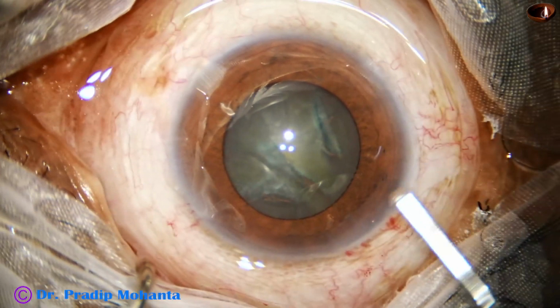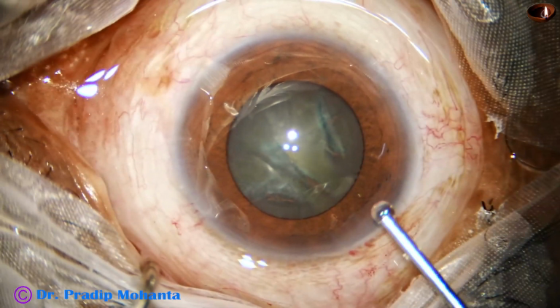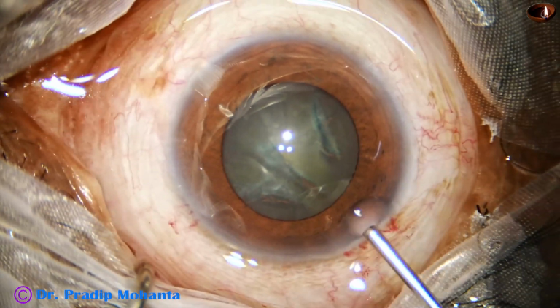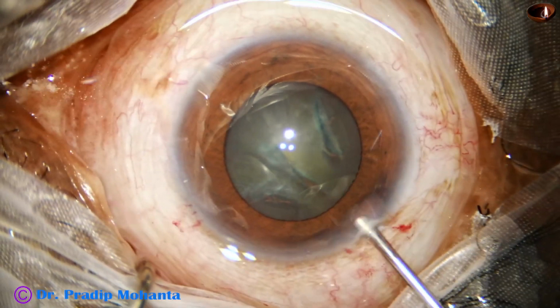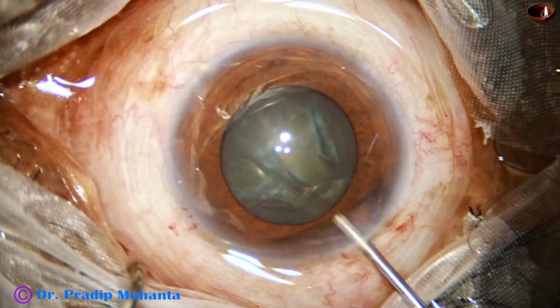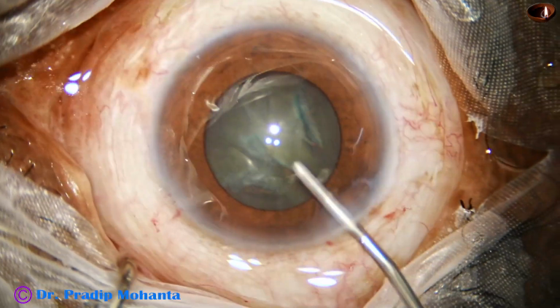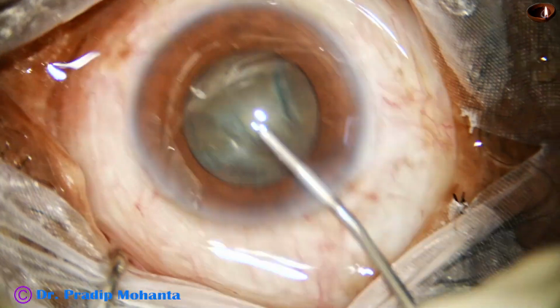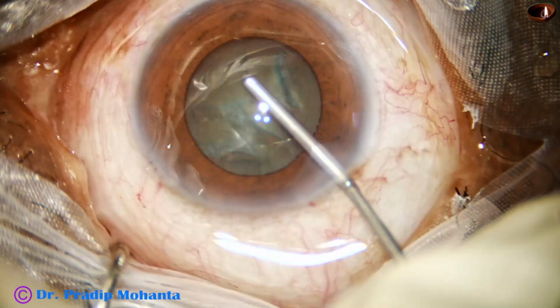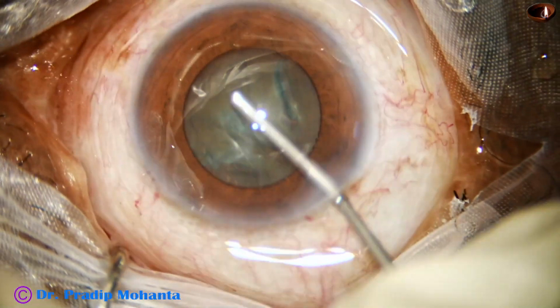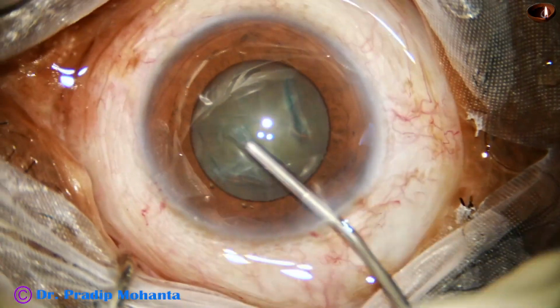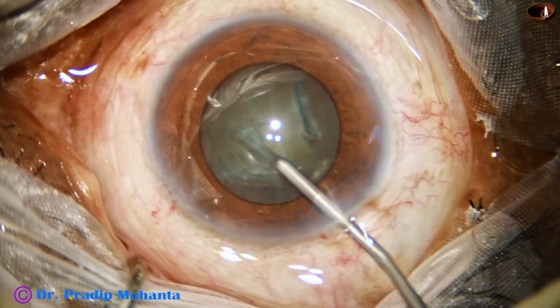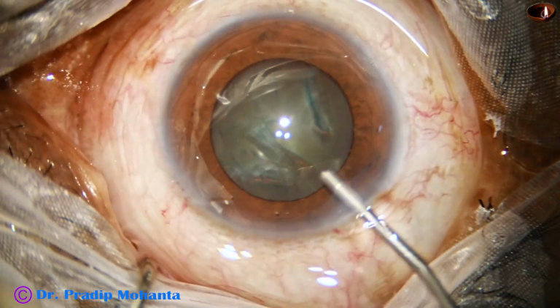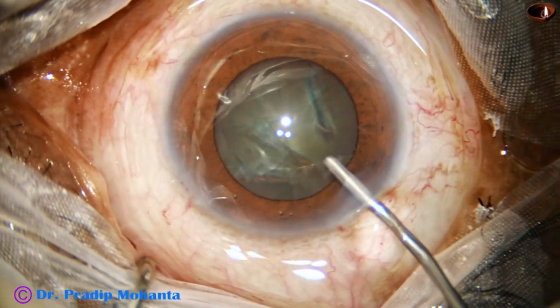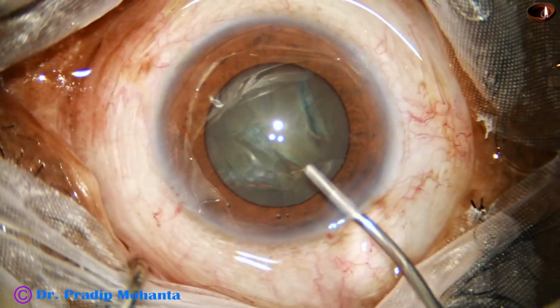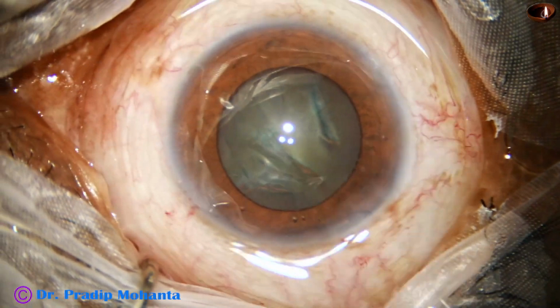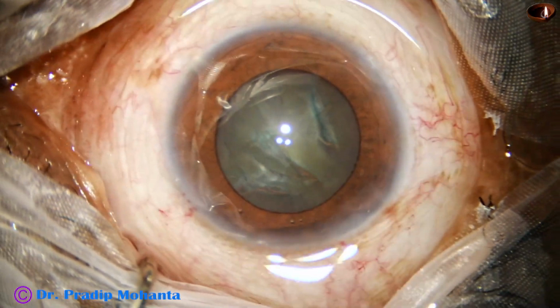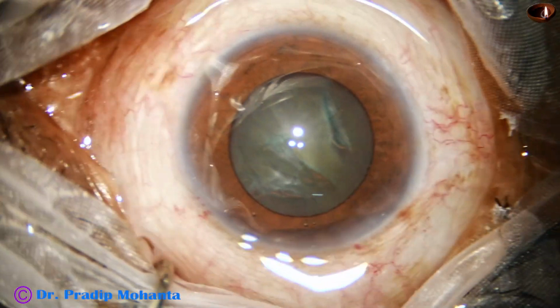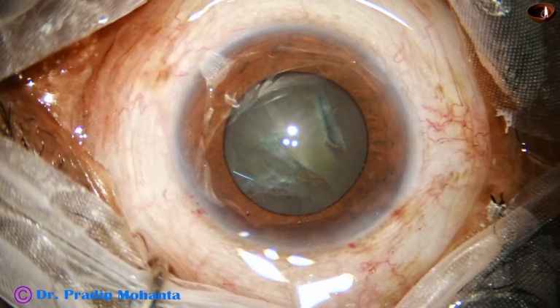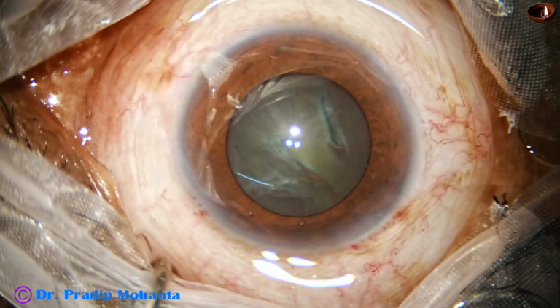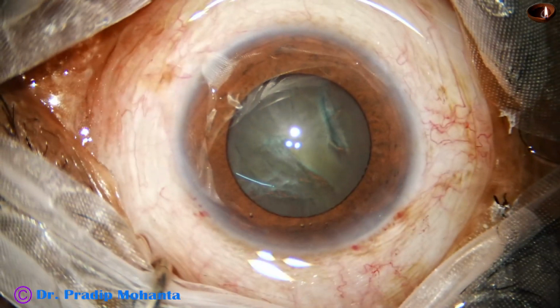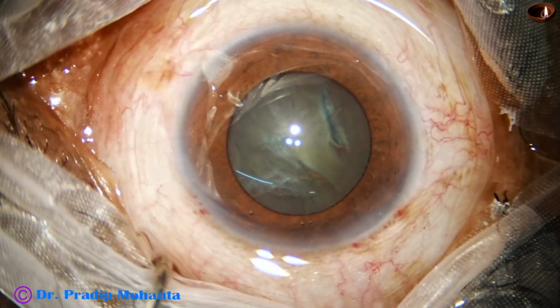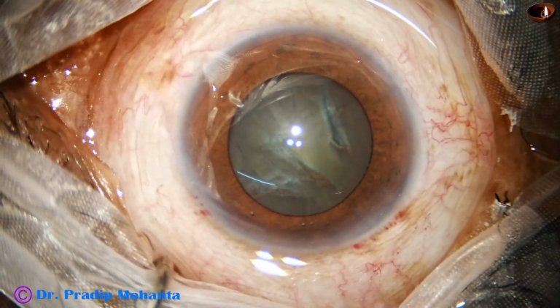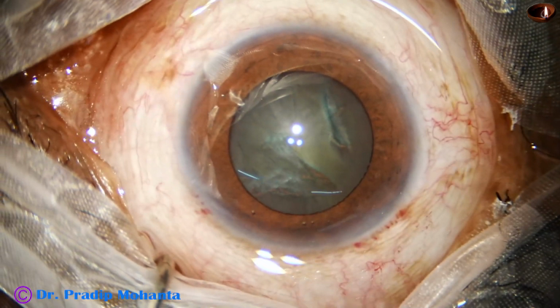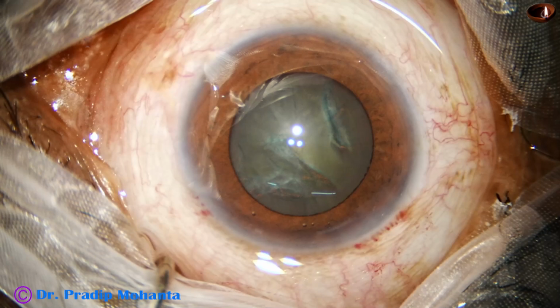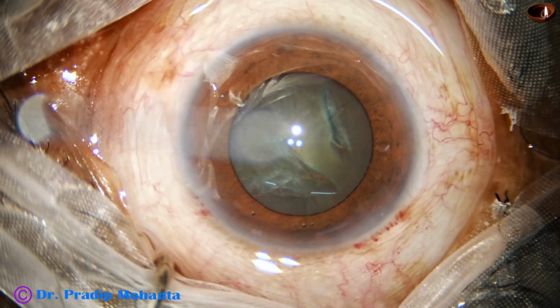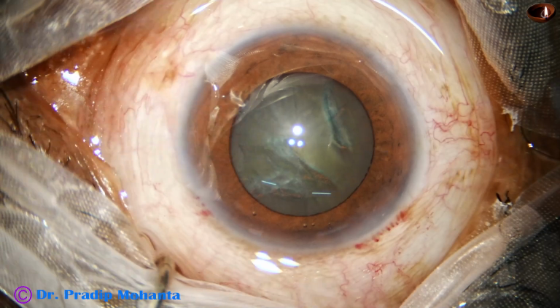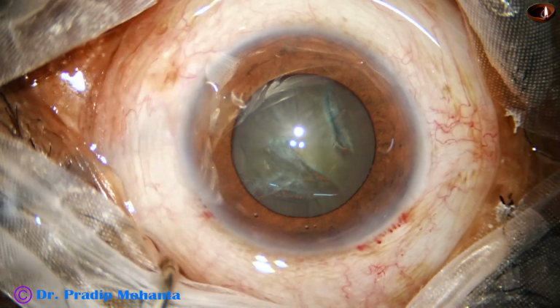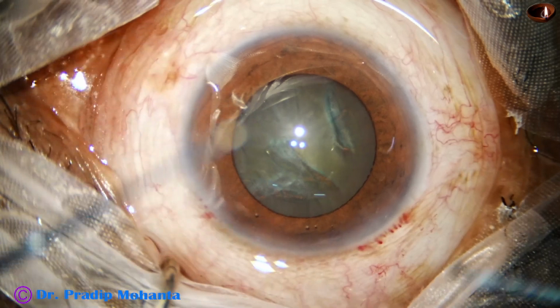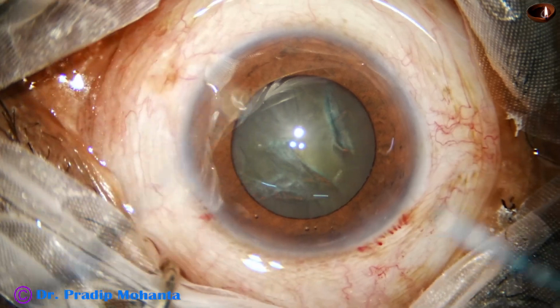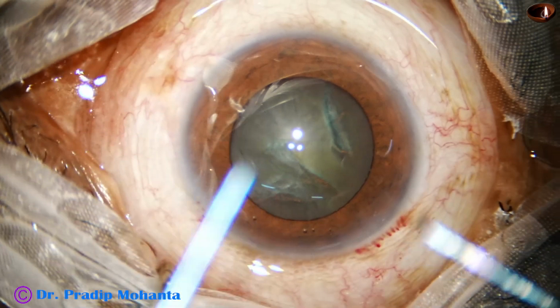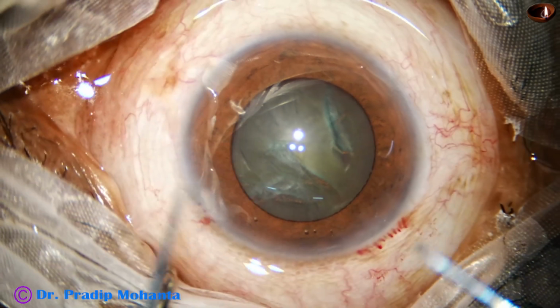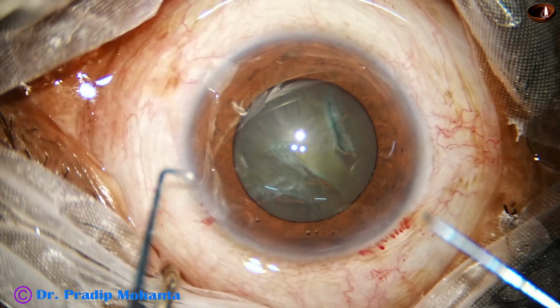Hydrodissection is done. The anterior chamber is again filled up with viscoelastic.